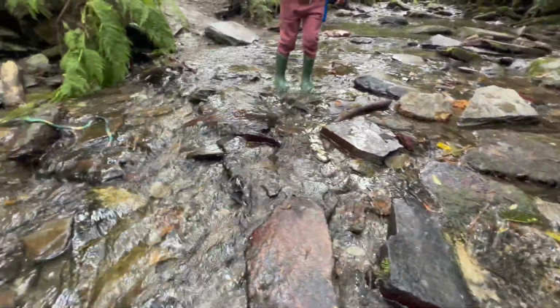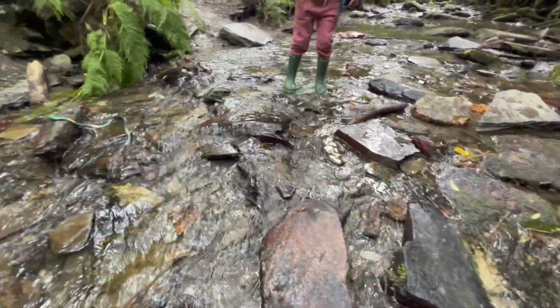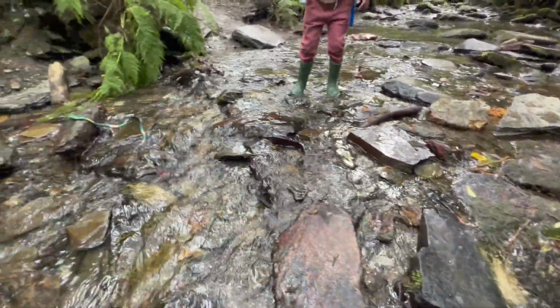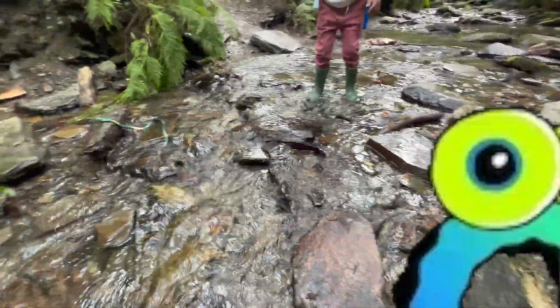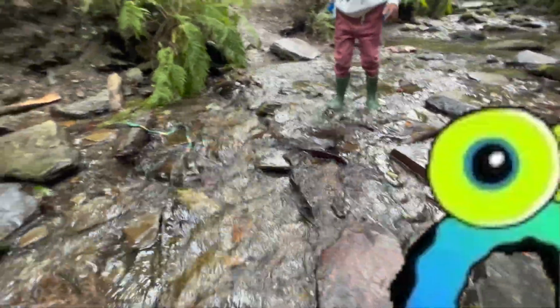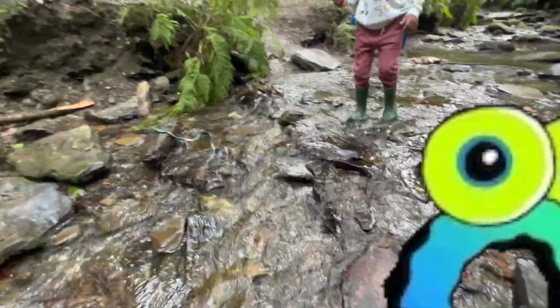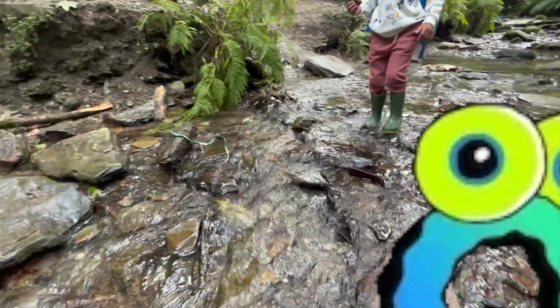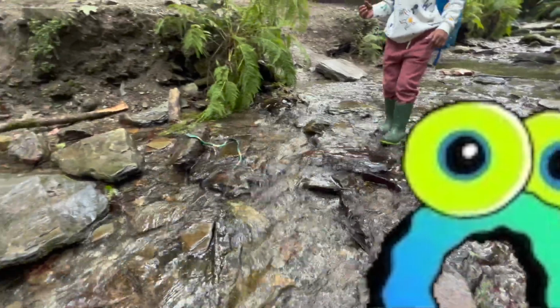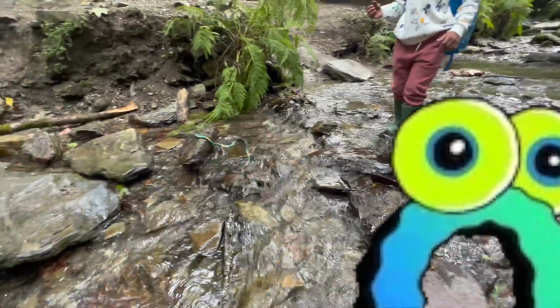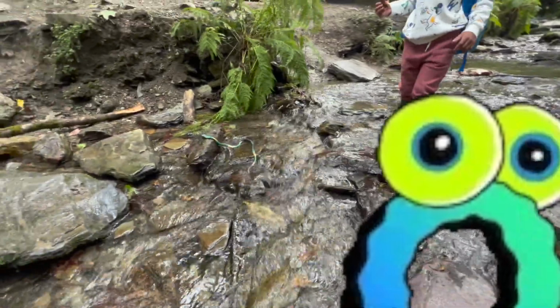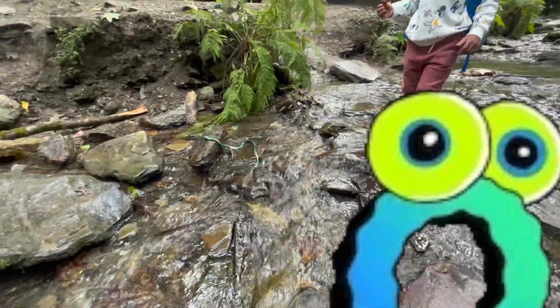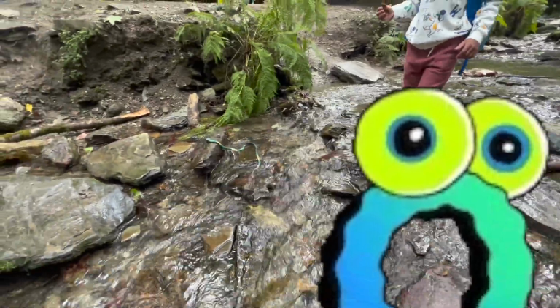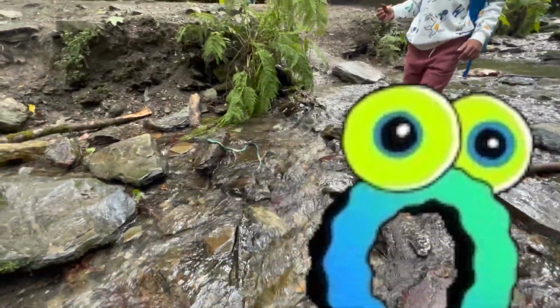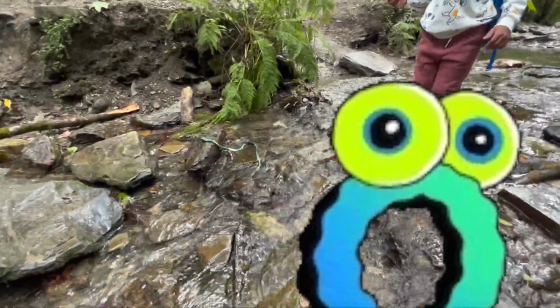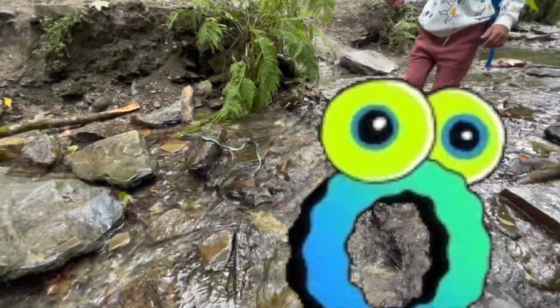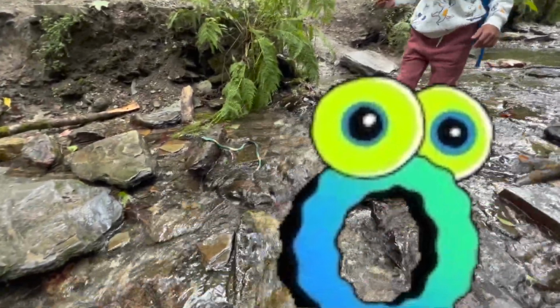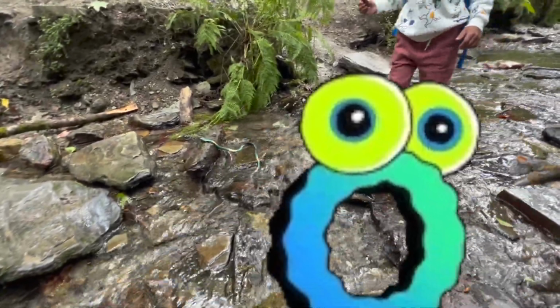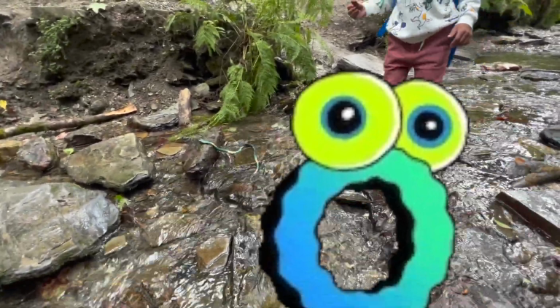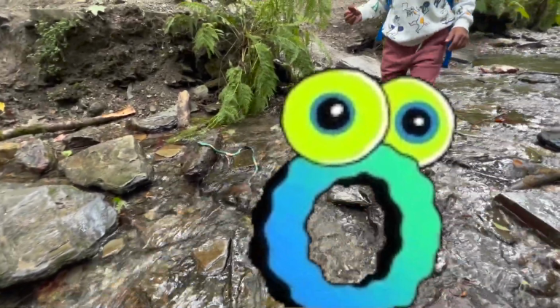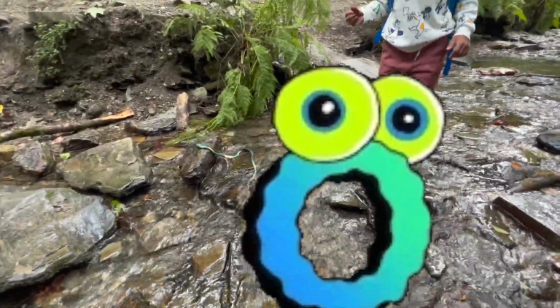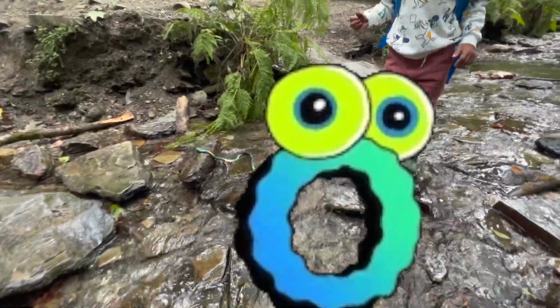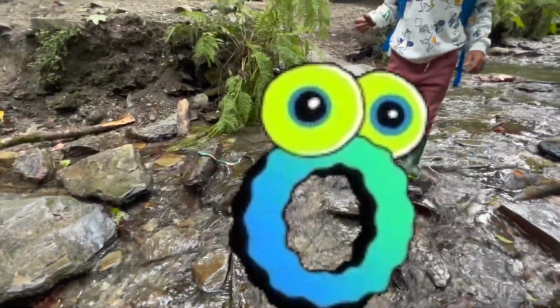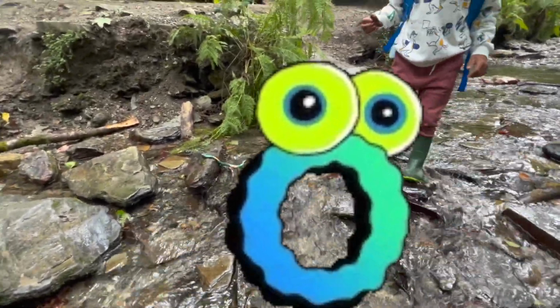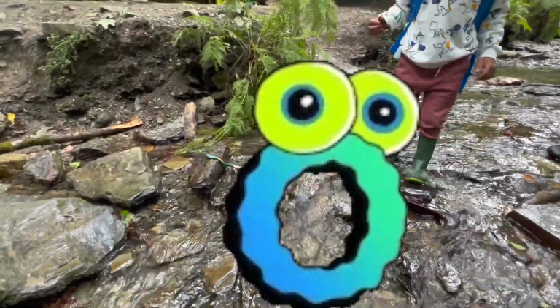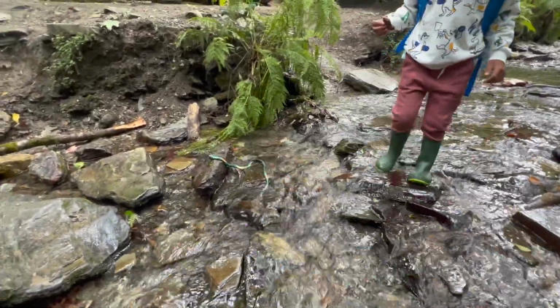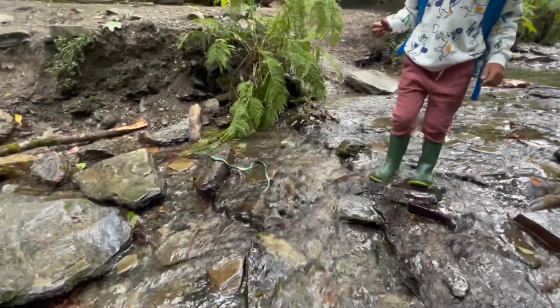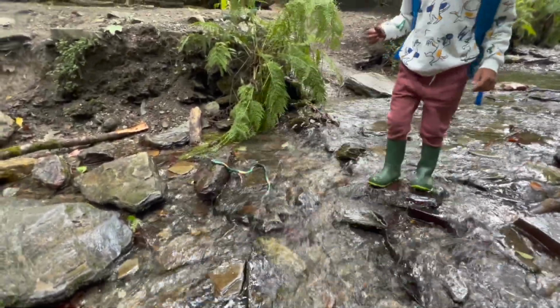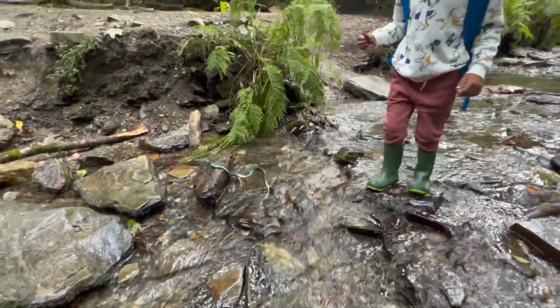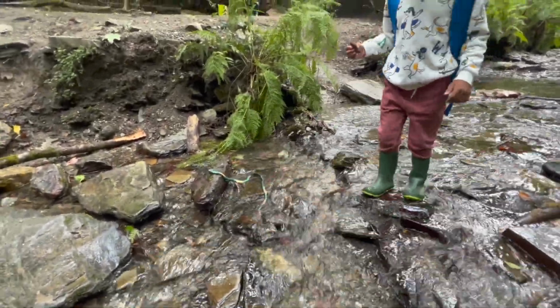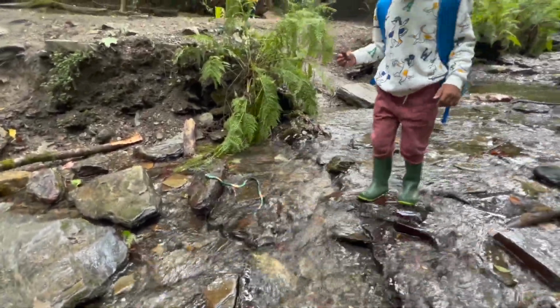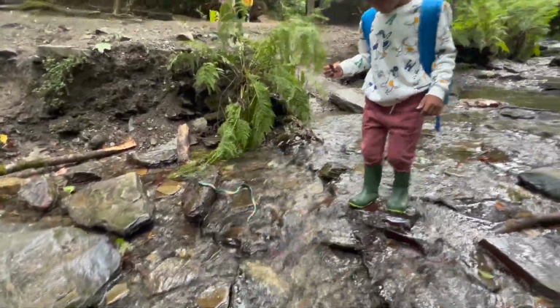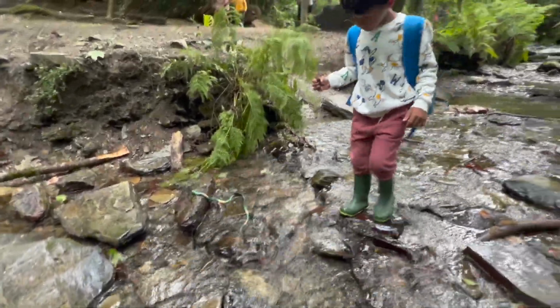Oh, what's on your leg? The snake! The snake — what's on your leg?